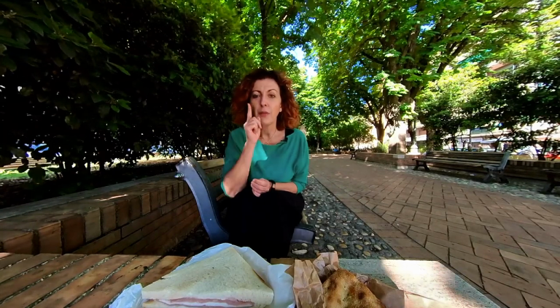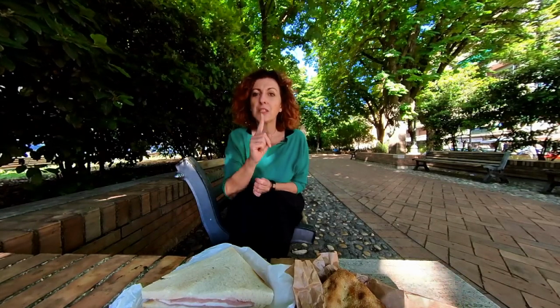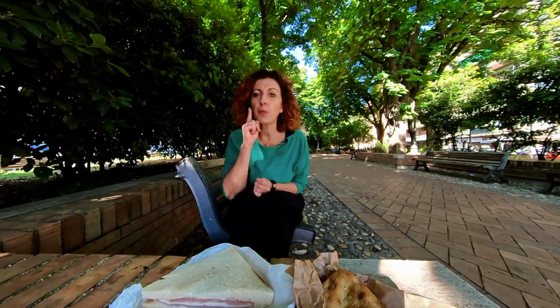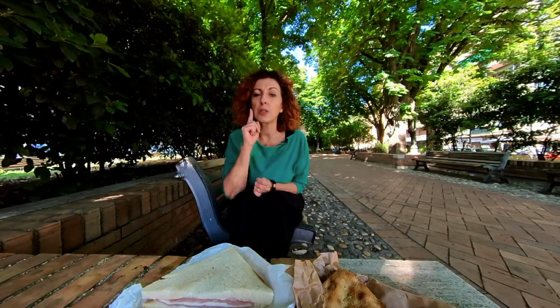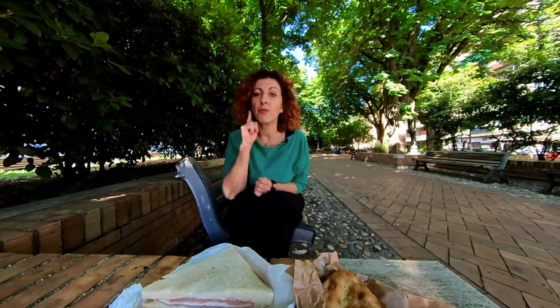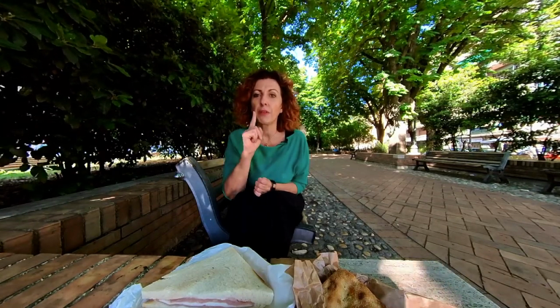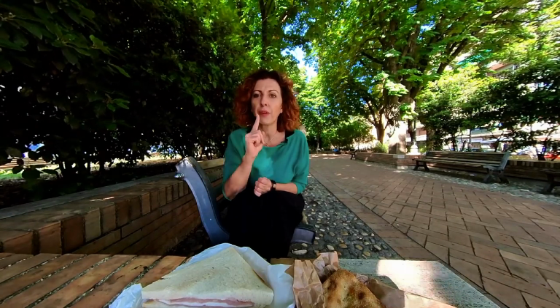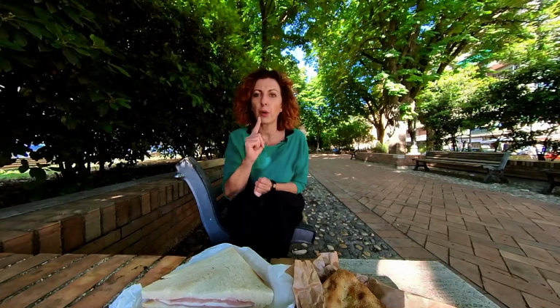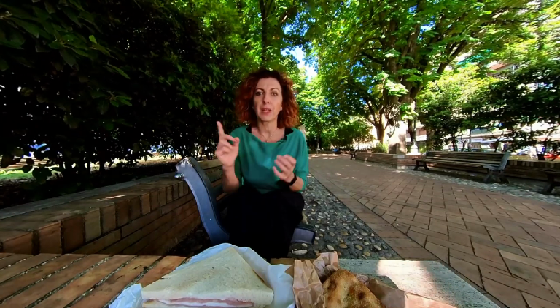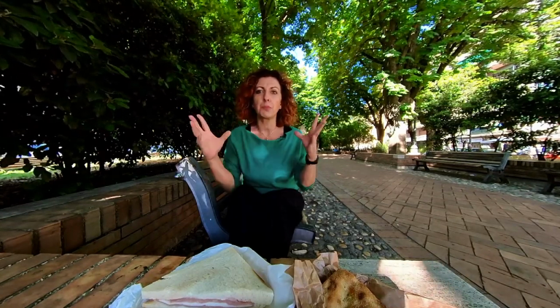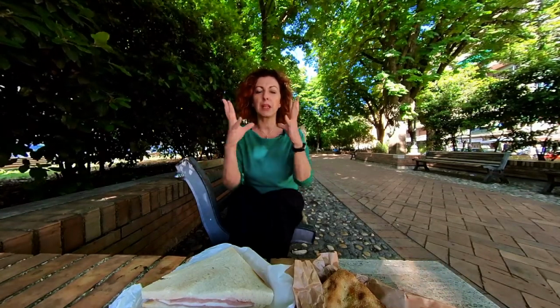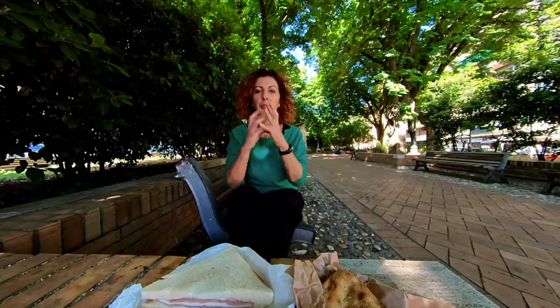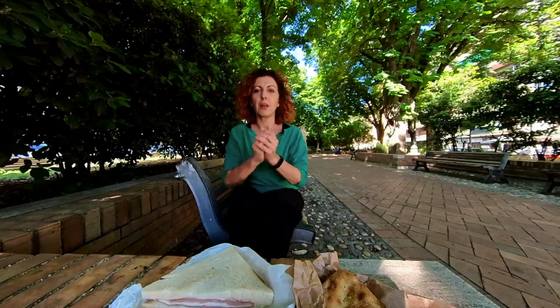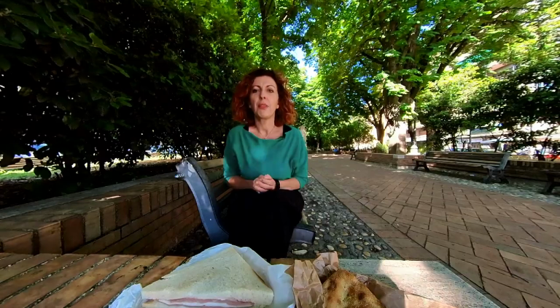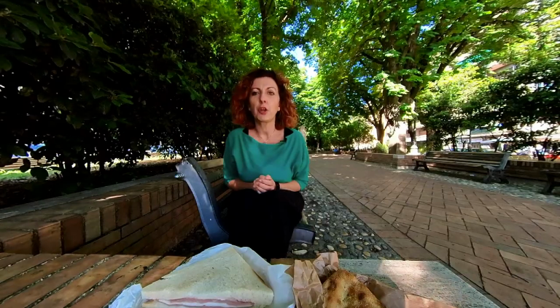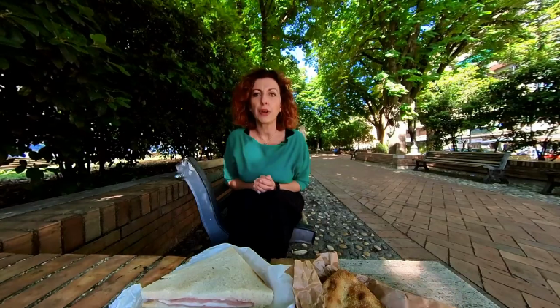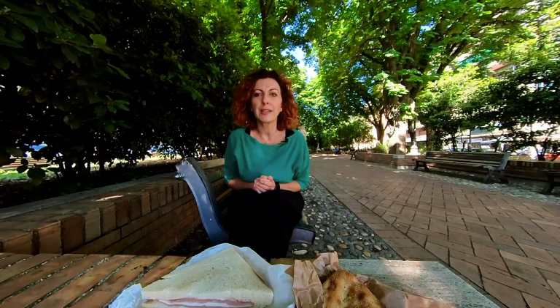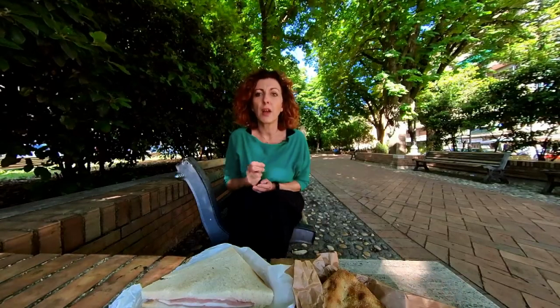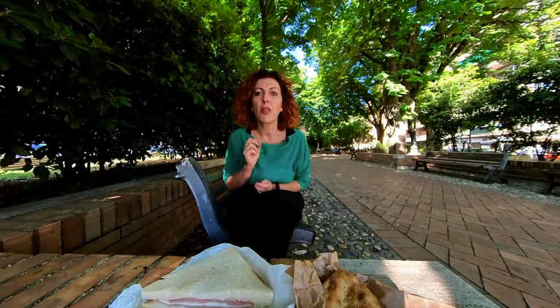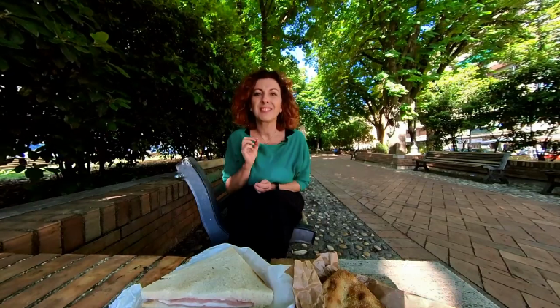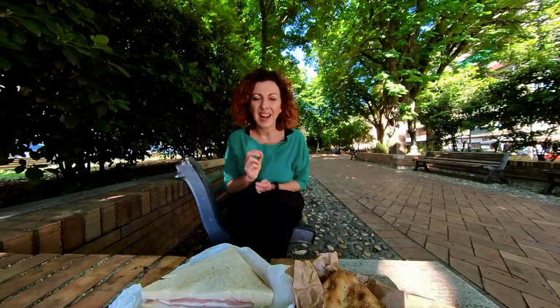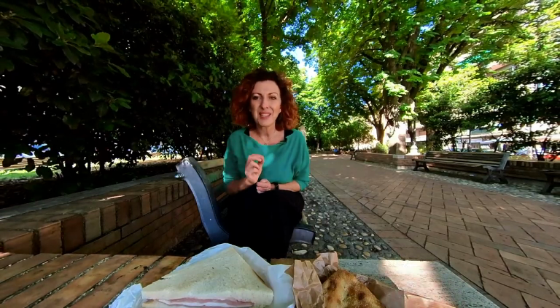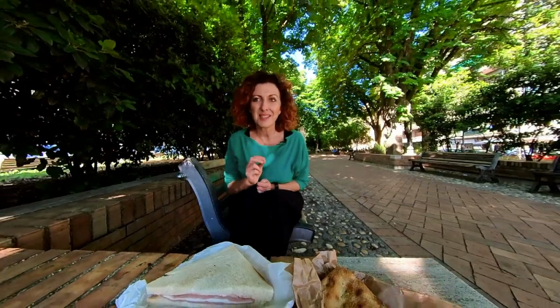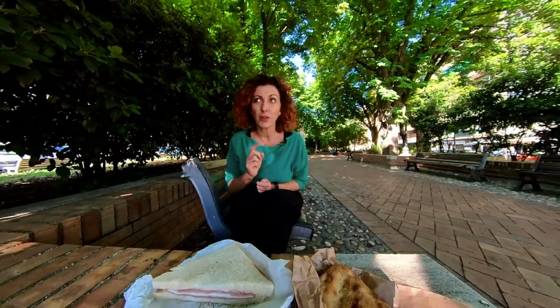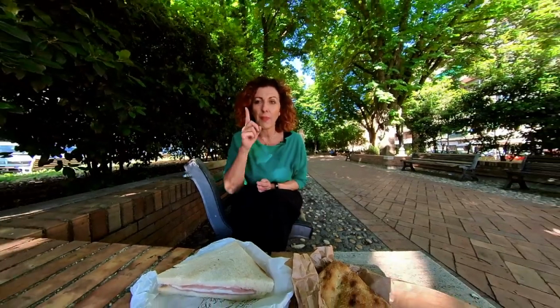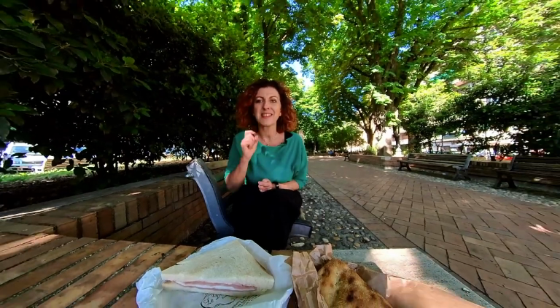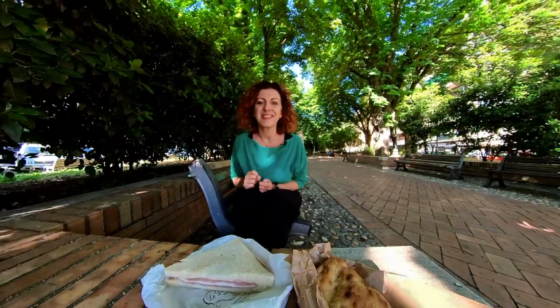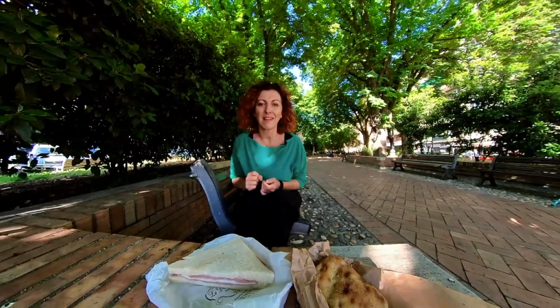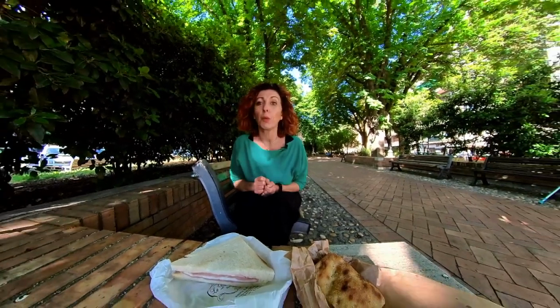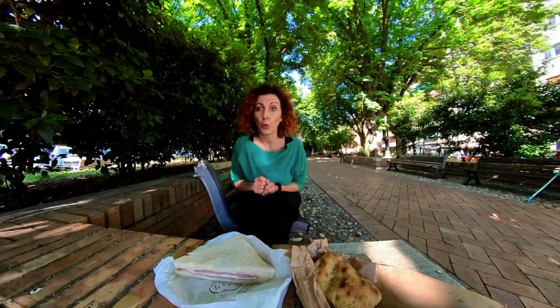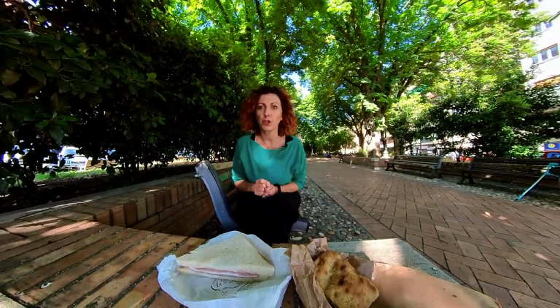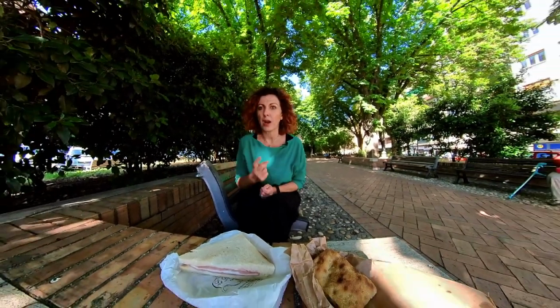Now, these three words are very, very important because put together, they create the trapizzino, and that is exactly what we're going to try. So follow me.